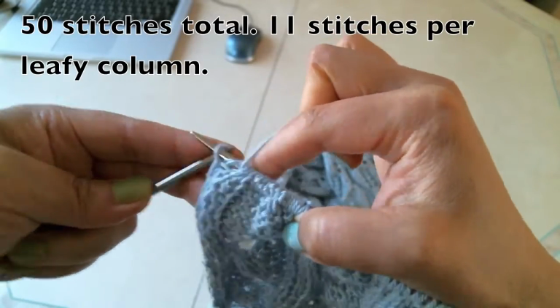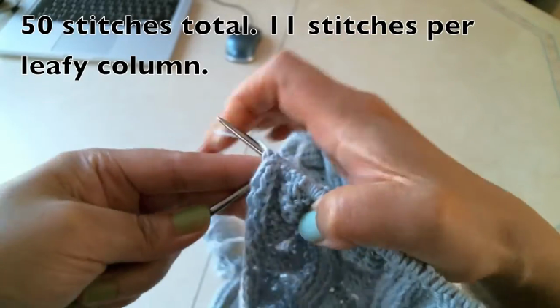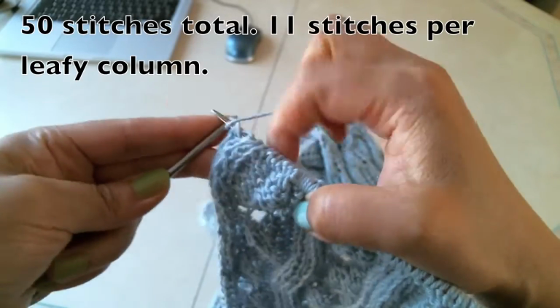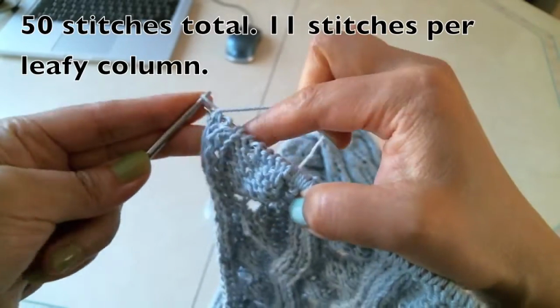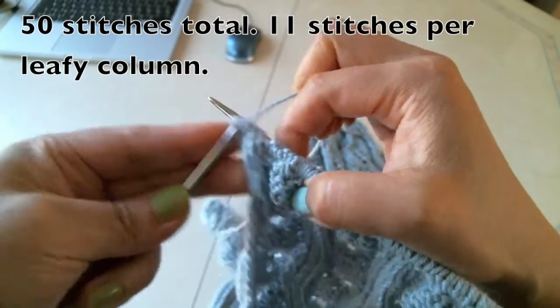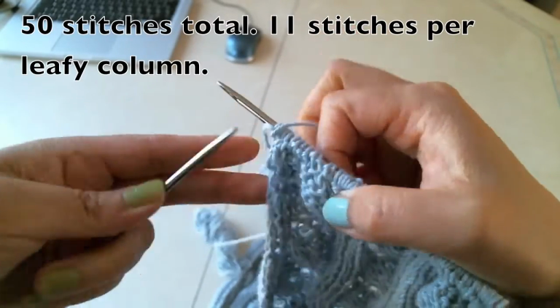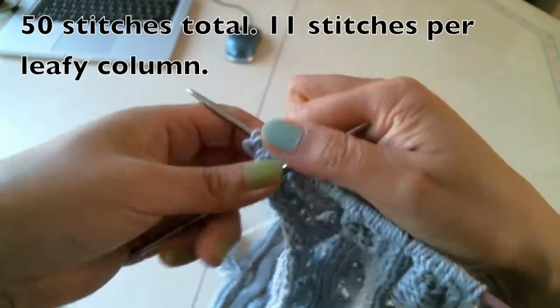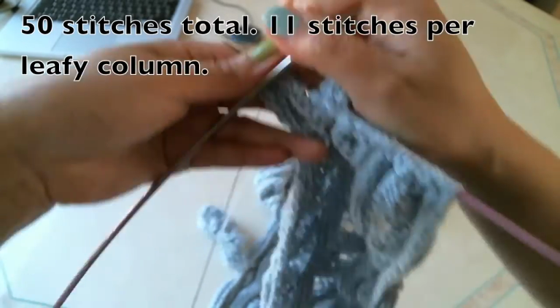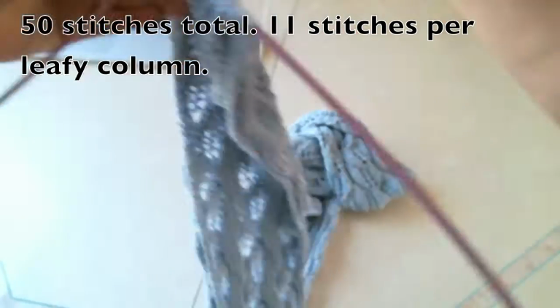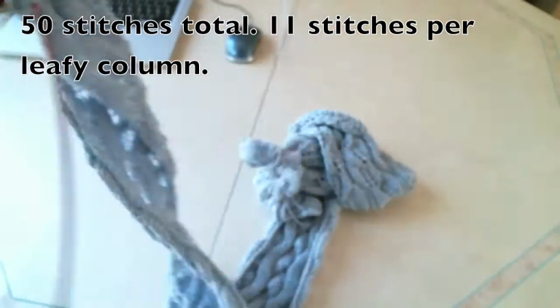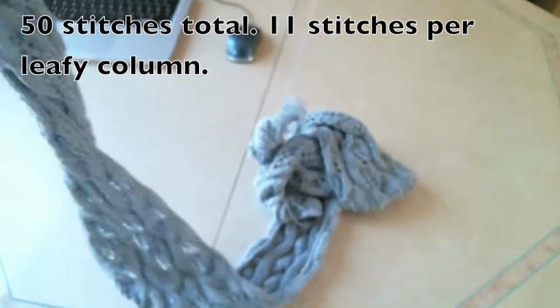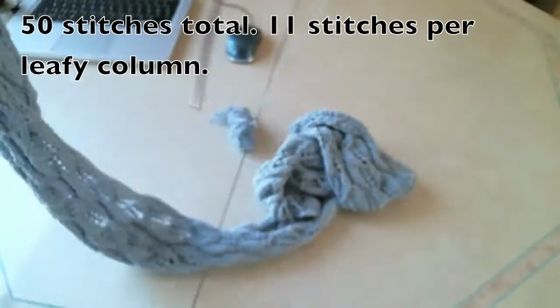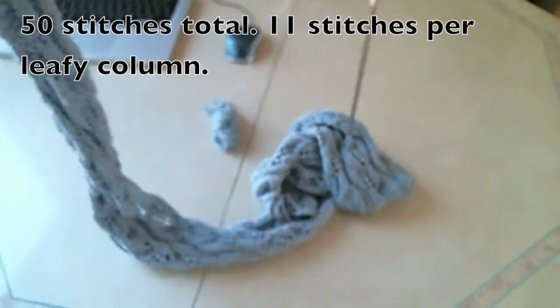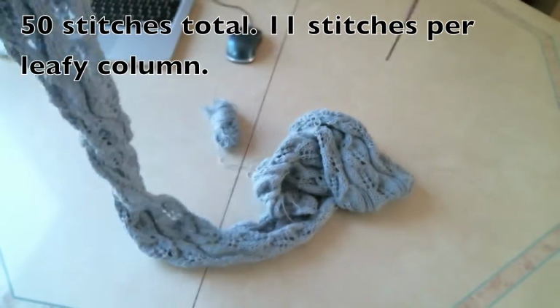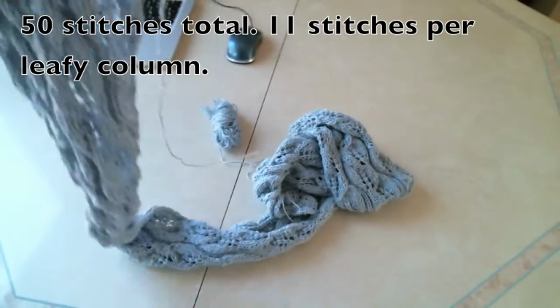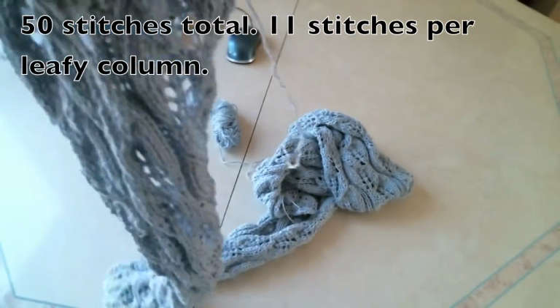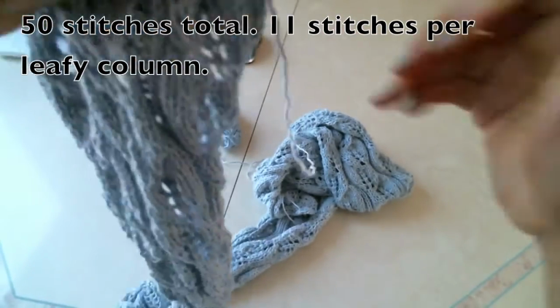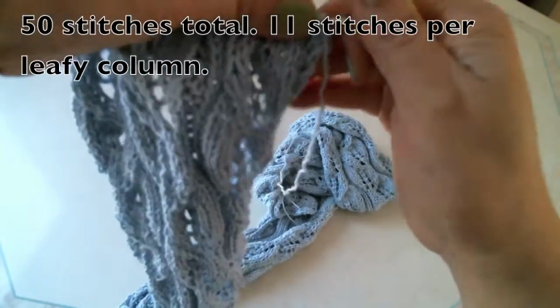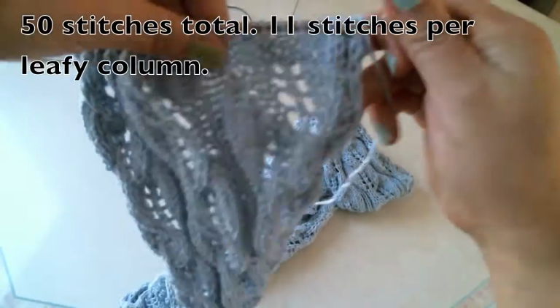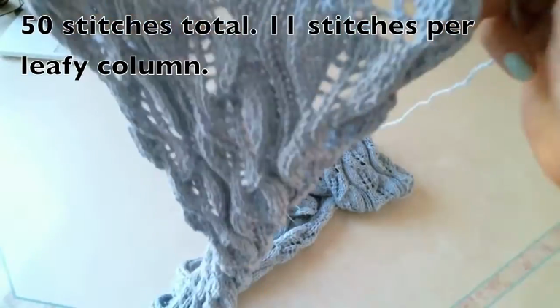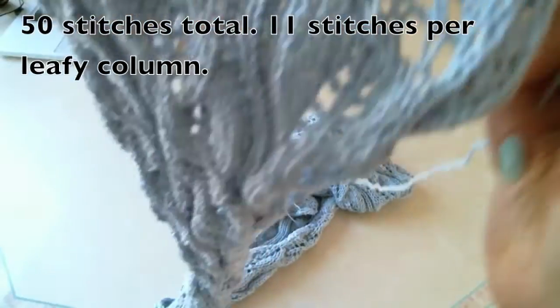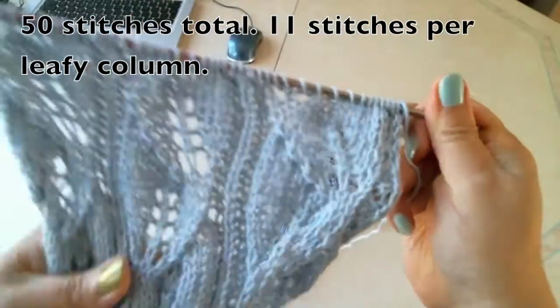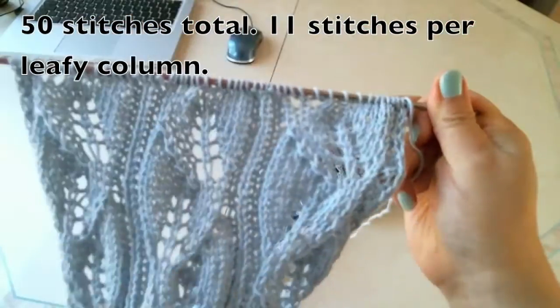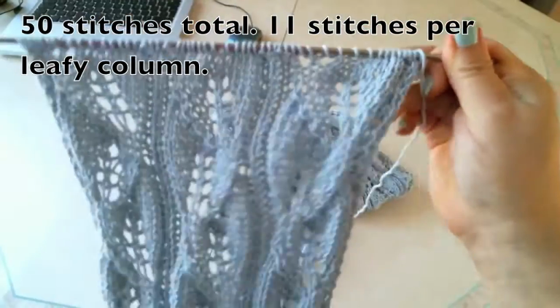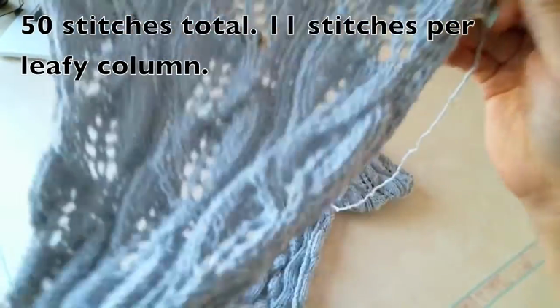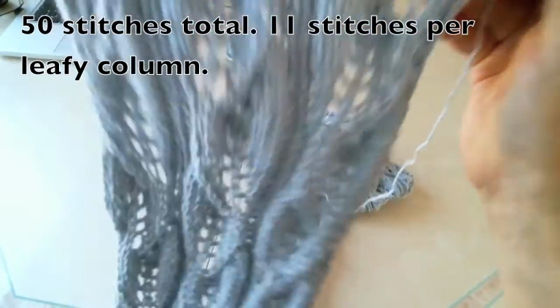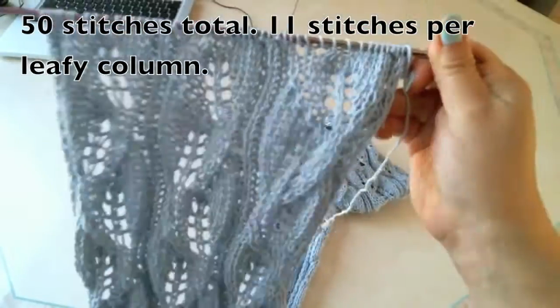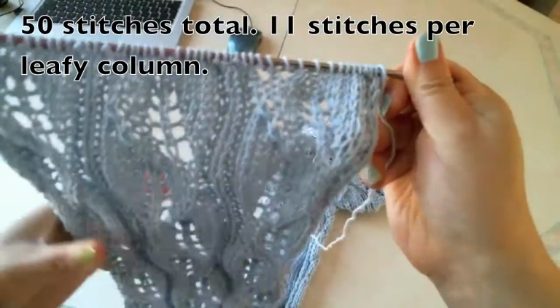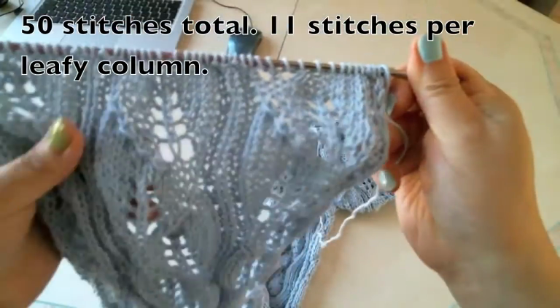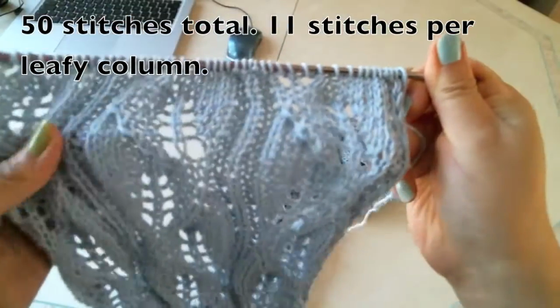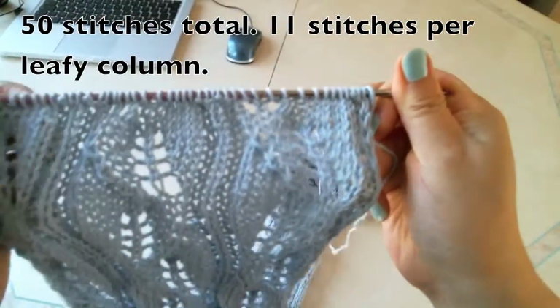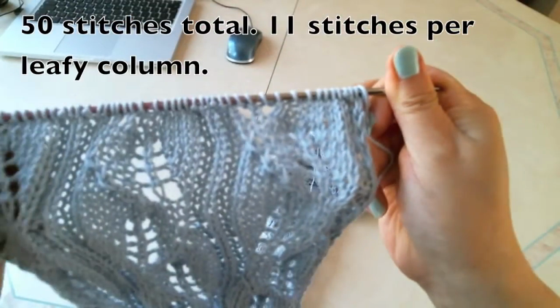Okay, now I finished the wrong side. I will come to the right side again.